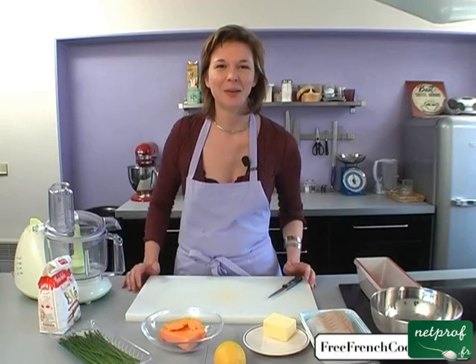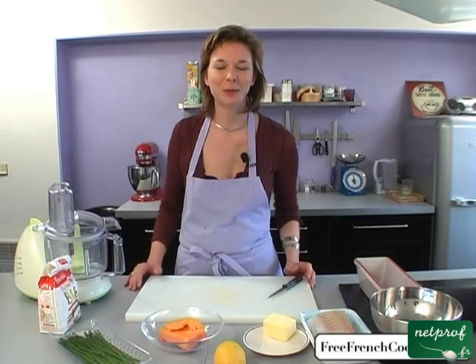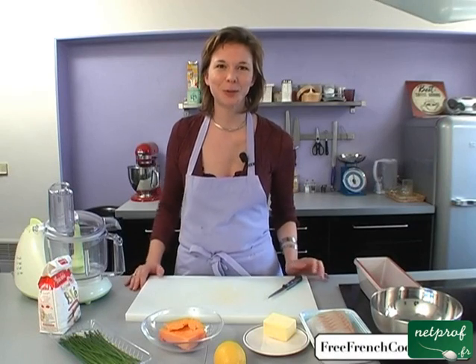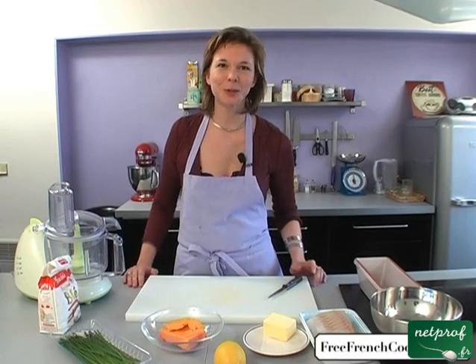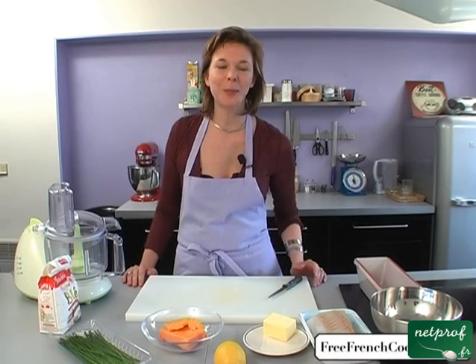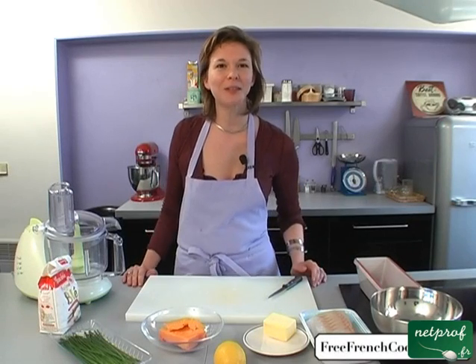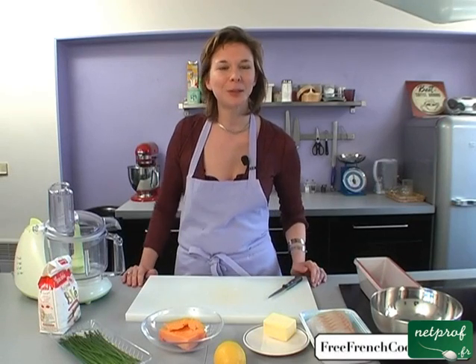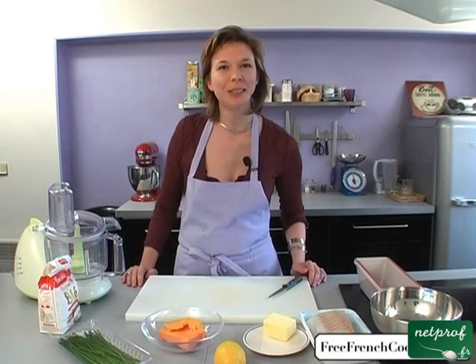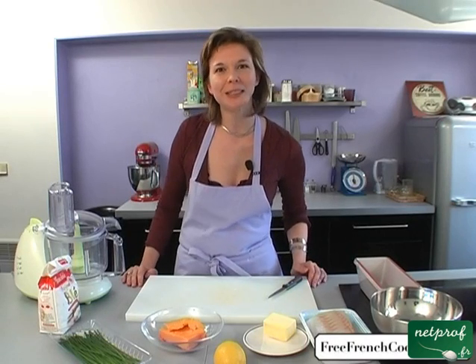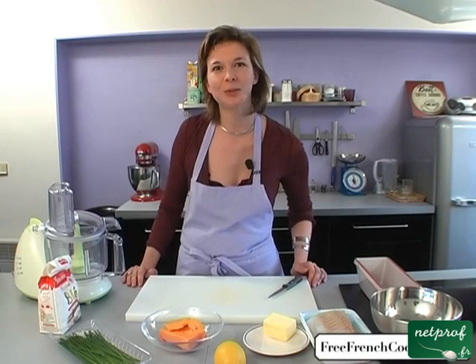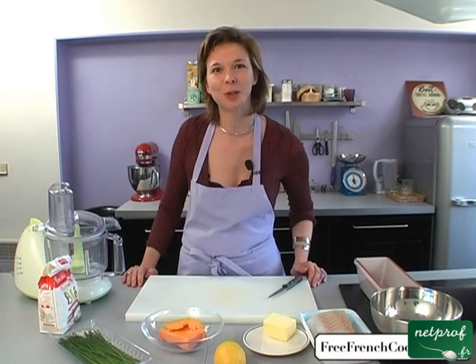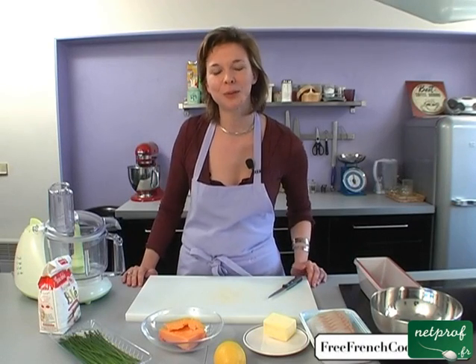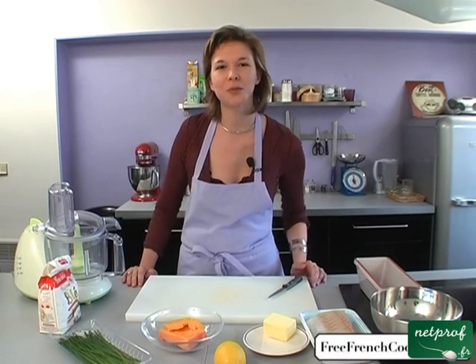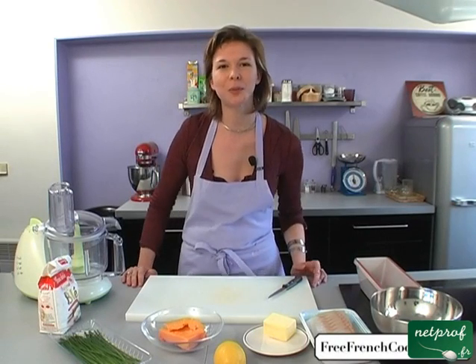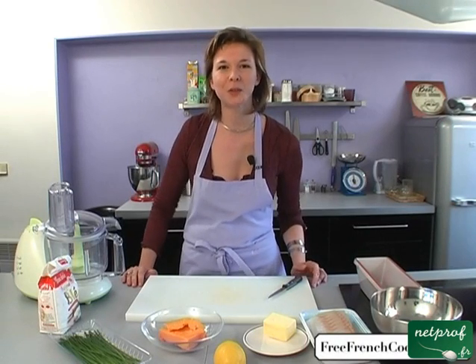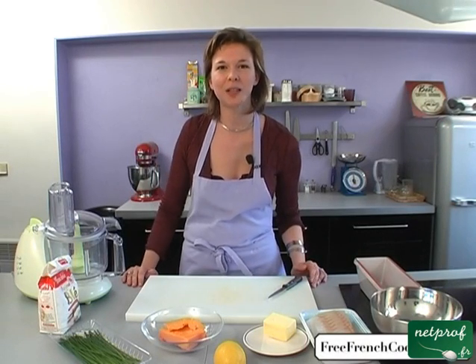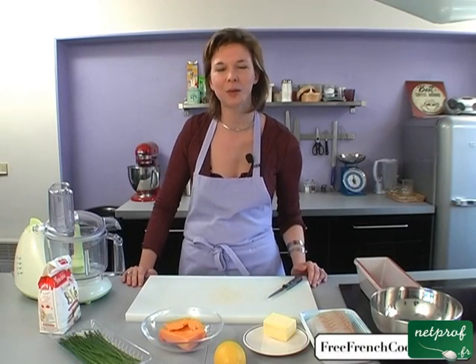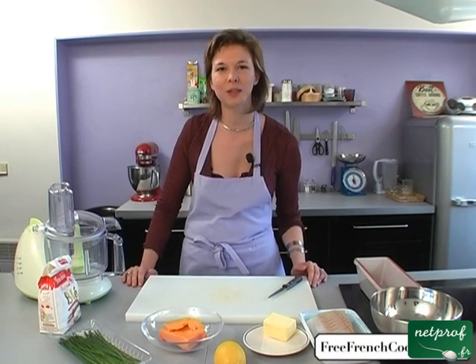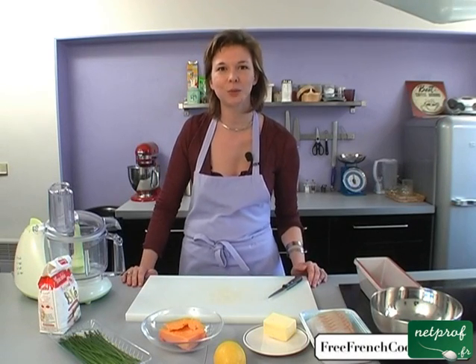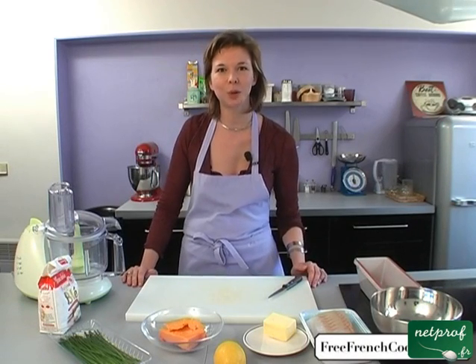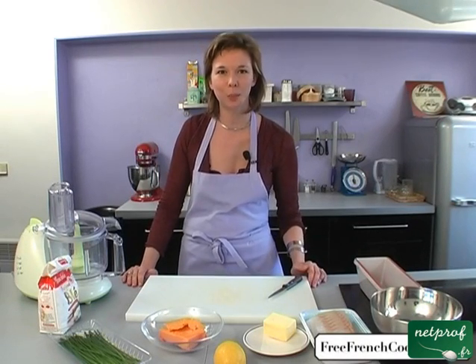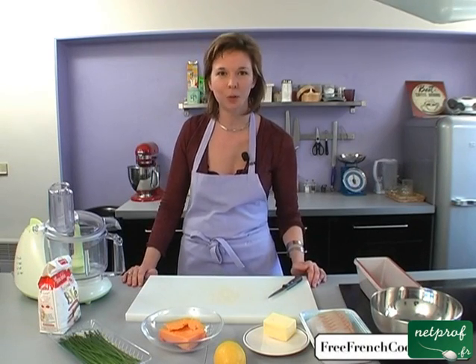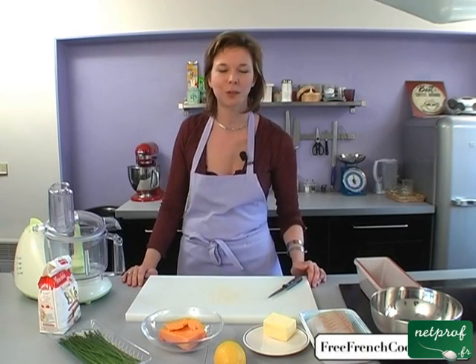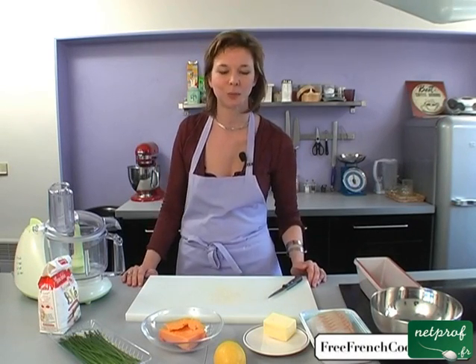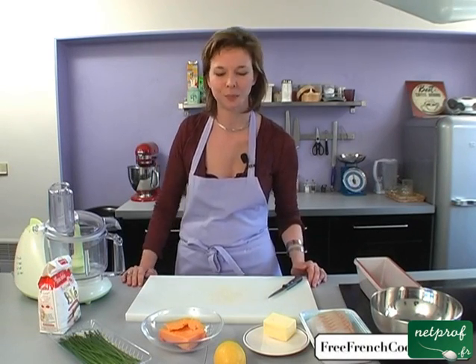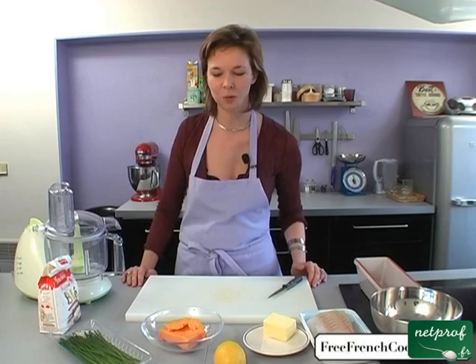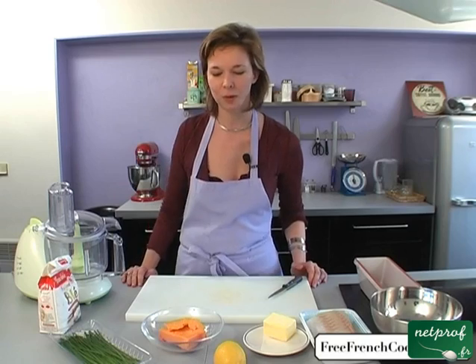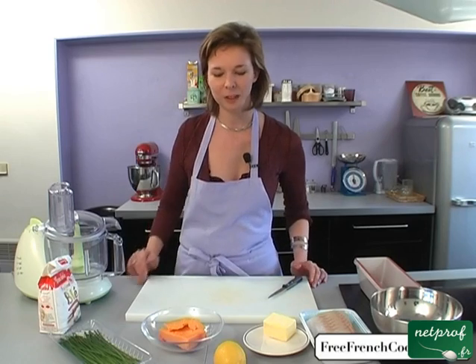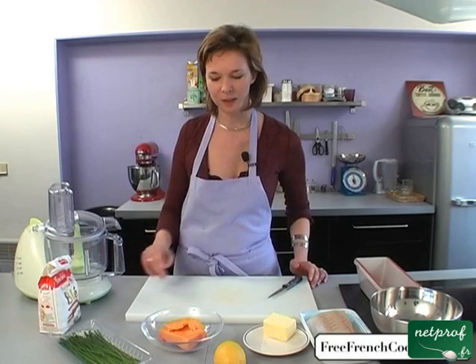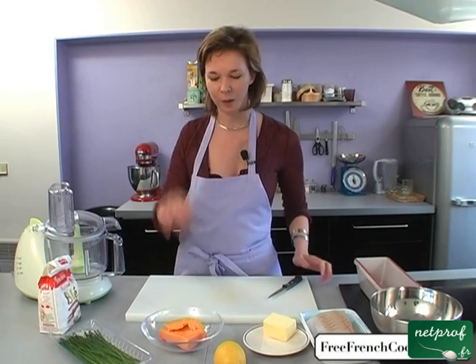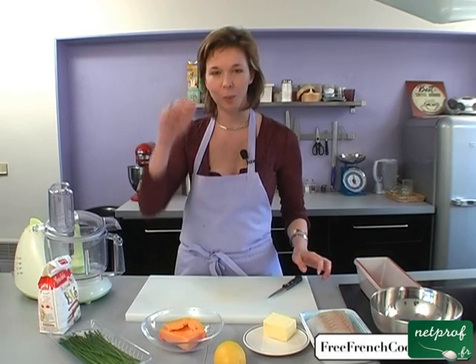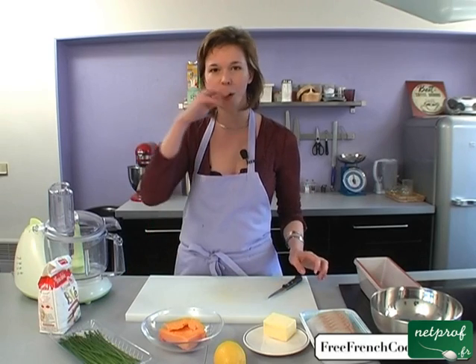Hello, my name is Véronique, and today I'm going to show you how to make a fish crumble. It's an interesting dish.